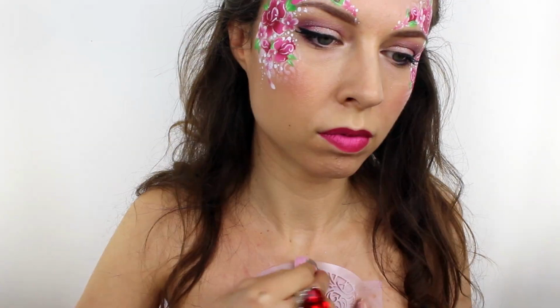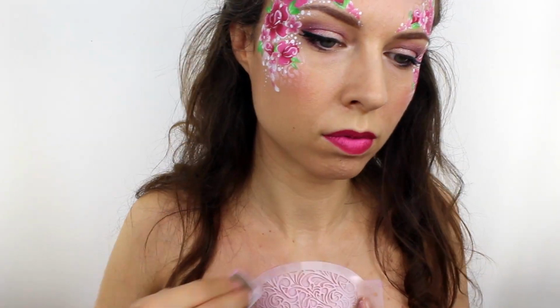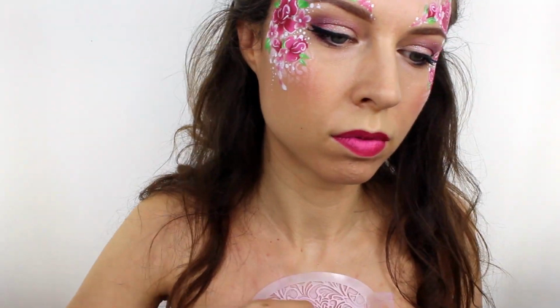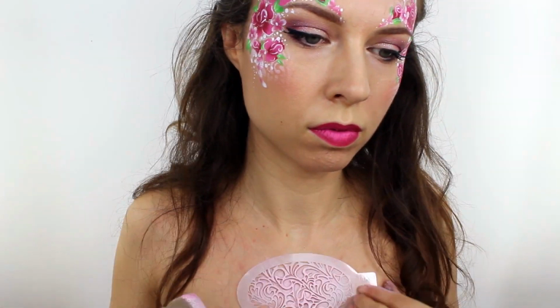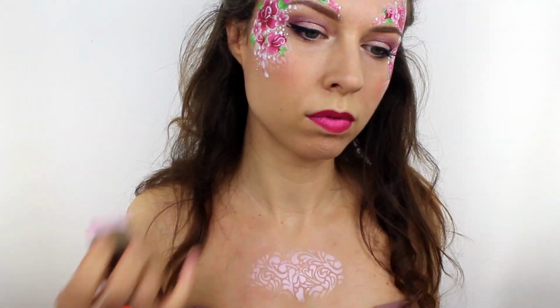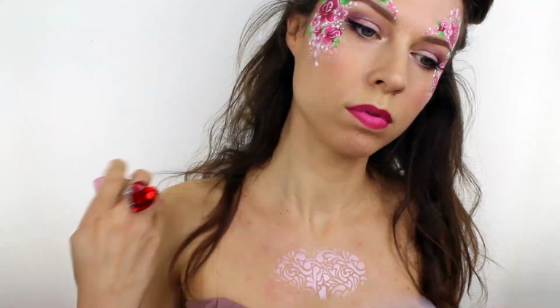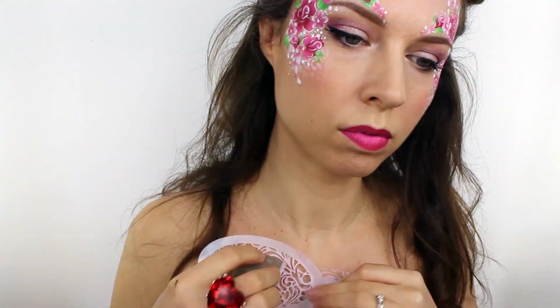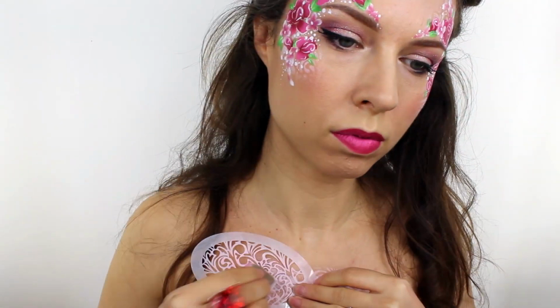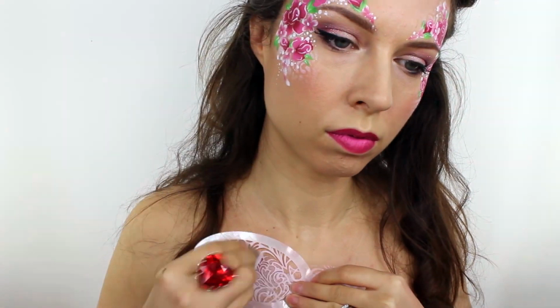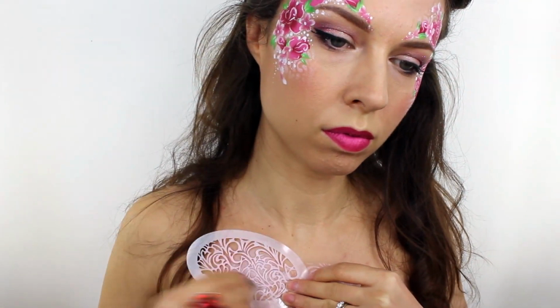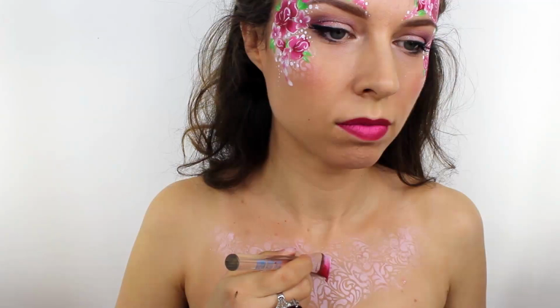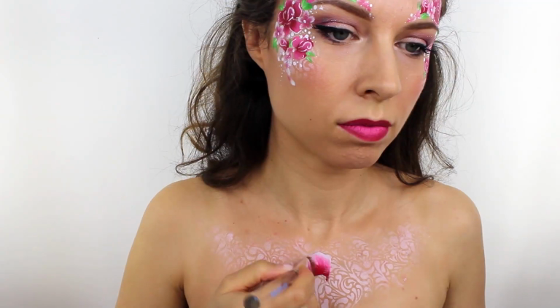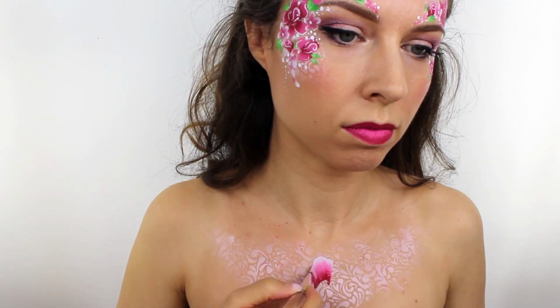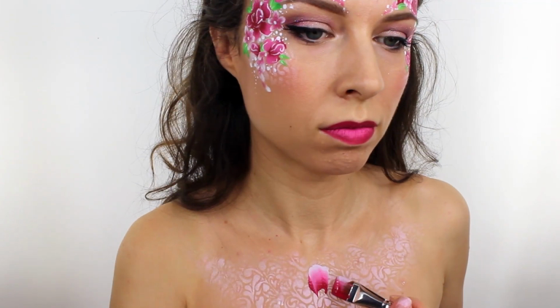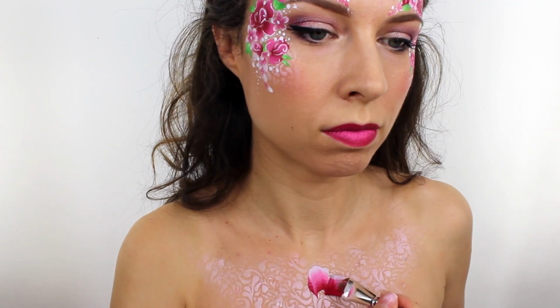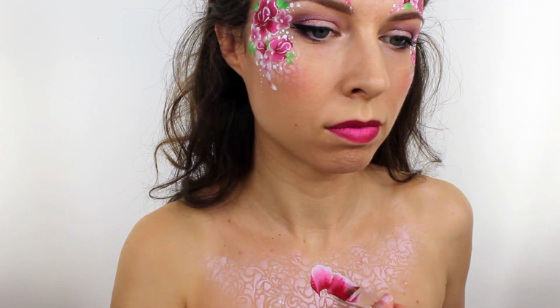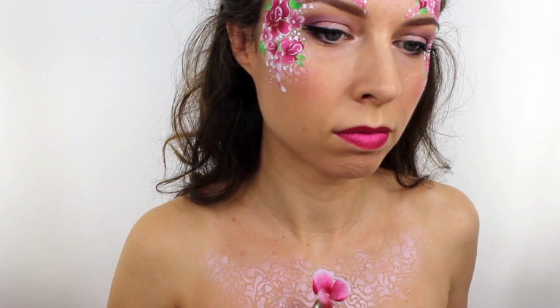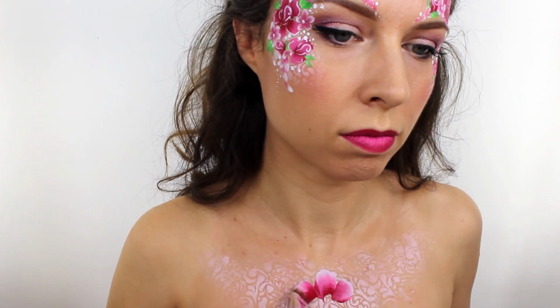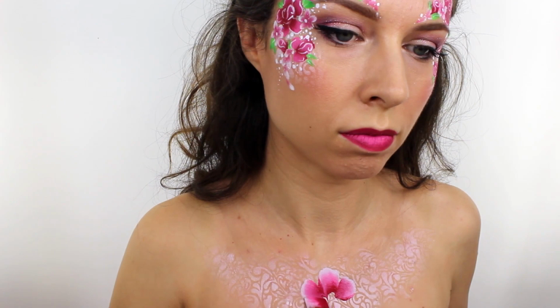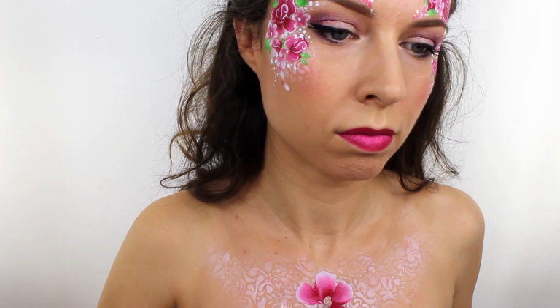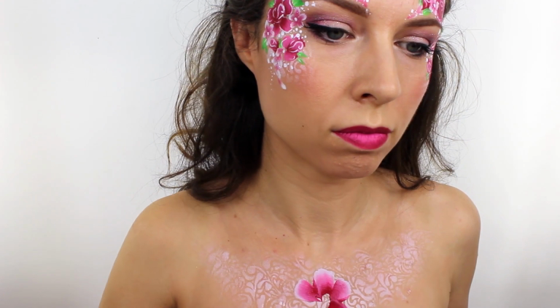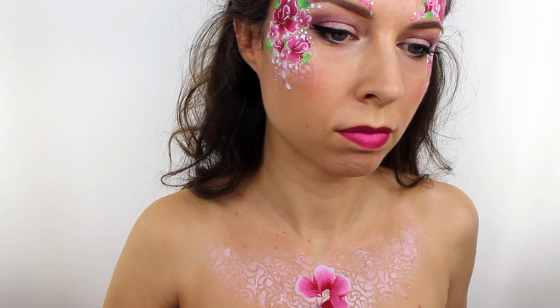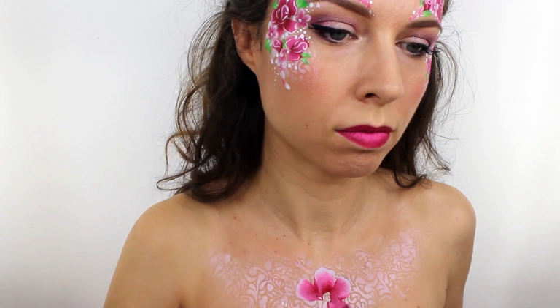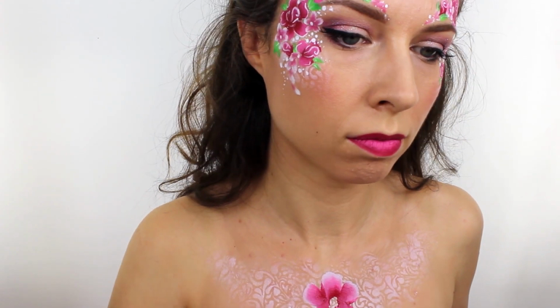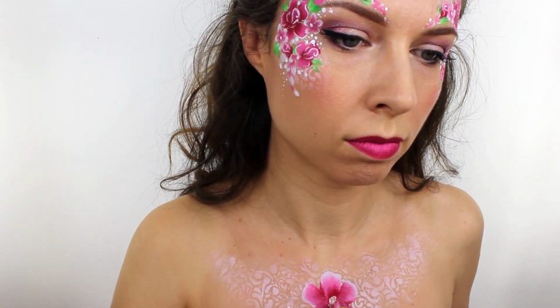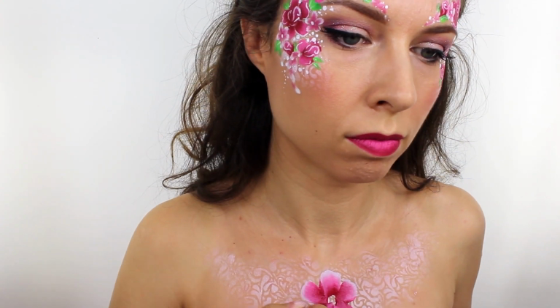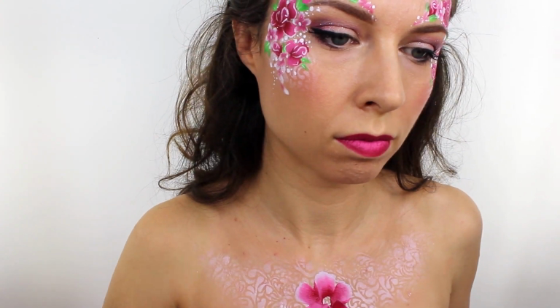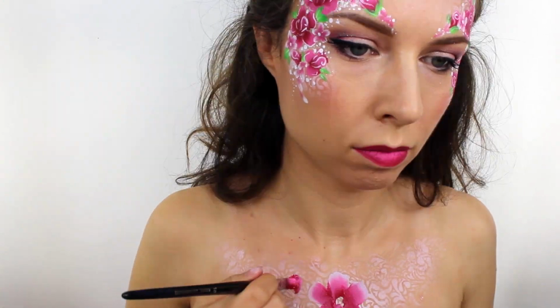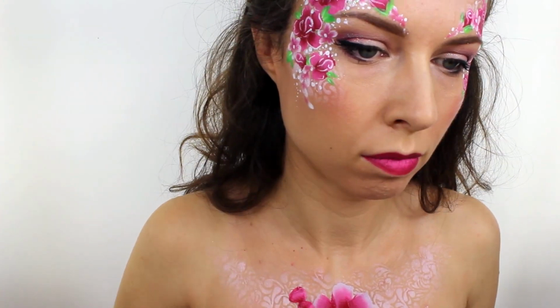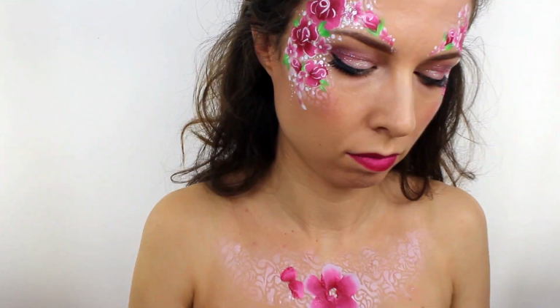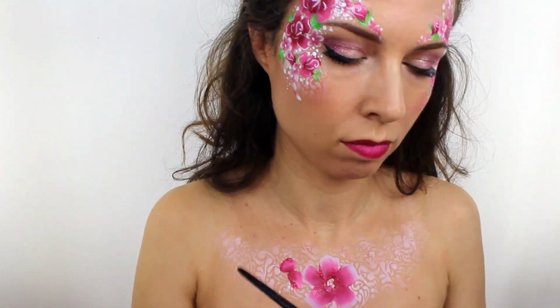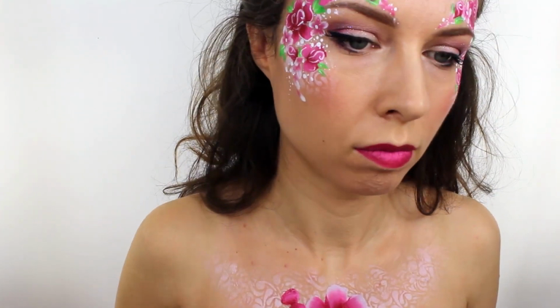Once I was finished with the face I decided to use exactly the same techniques and continue the design down onto my chest.